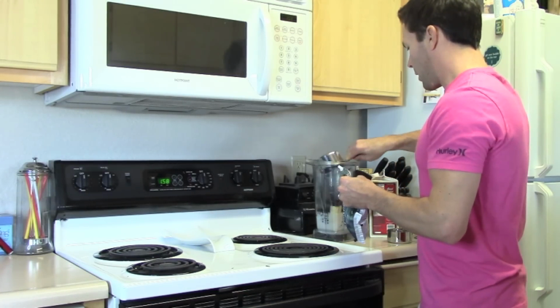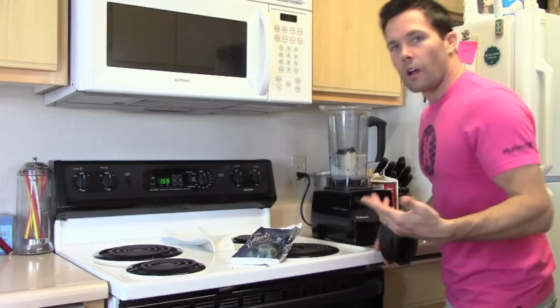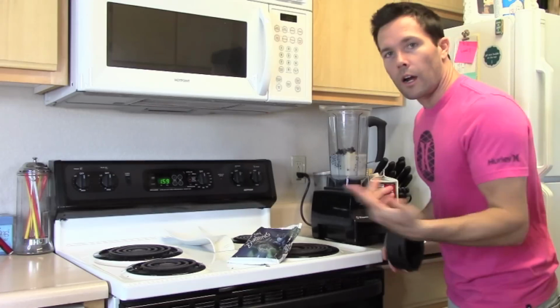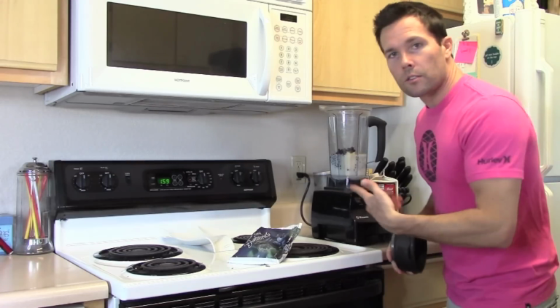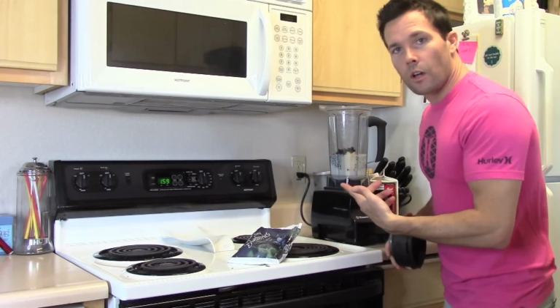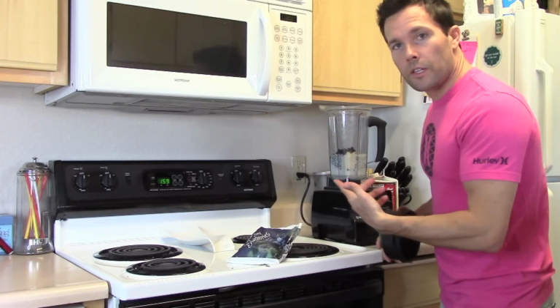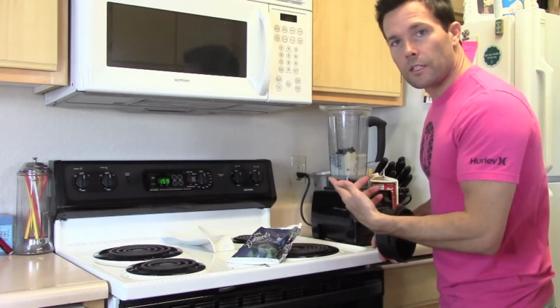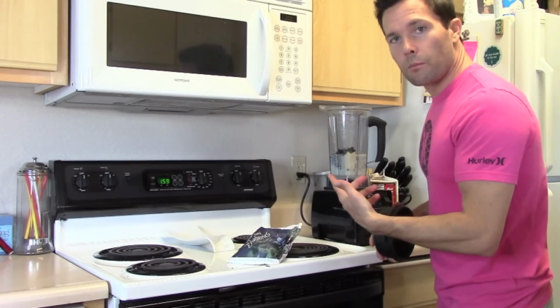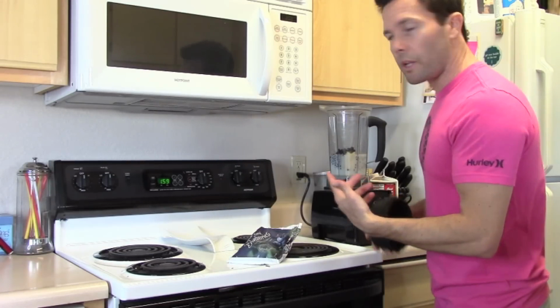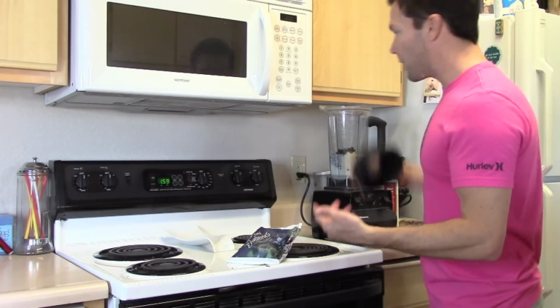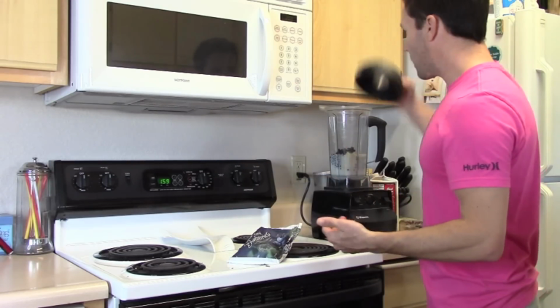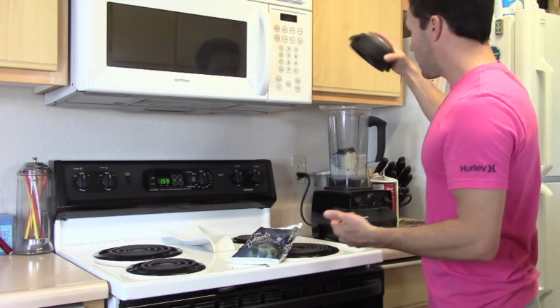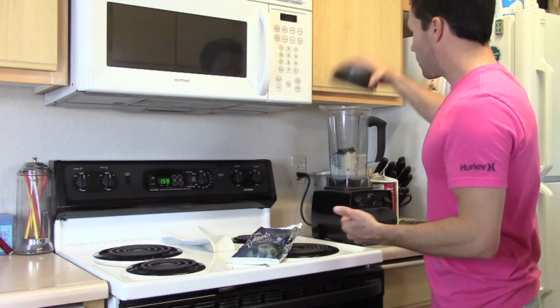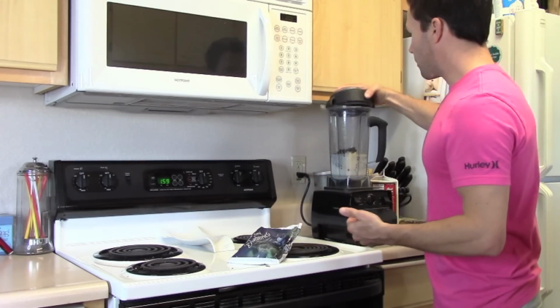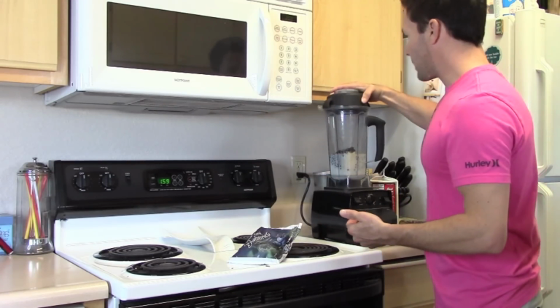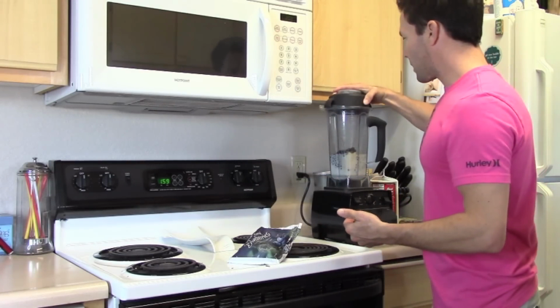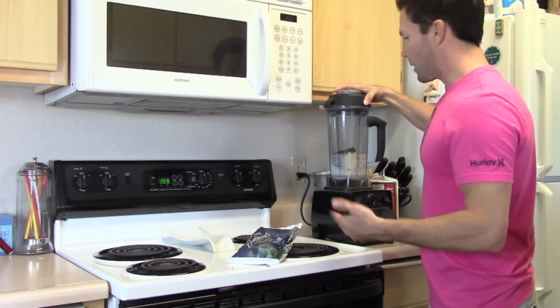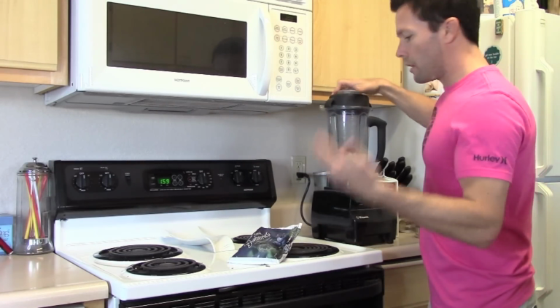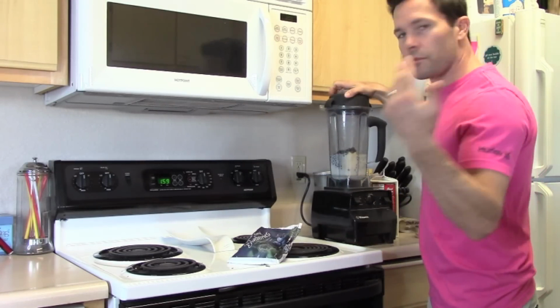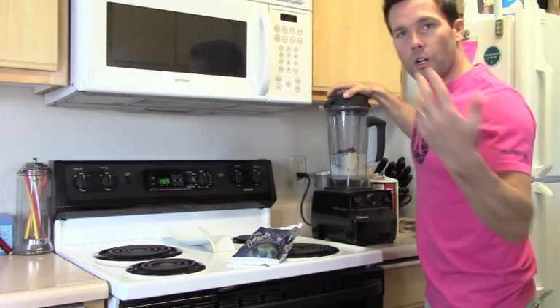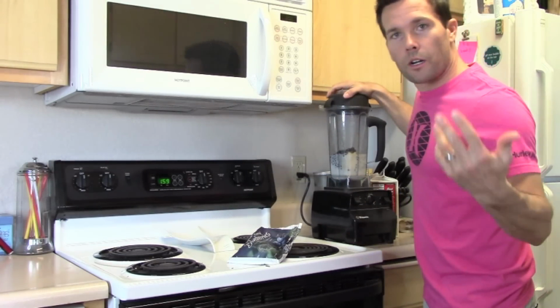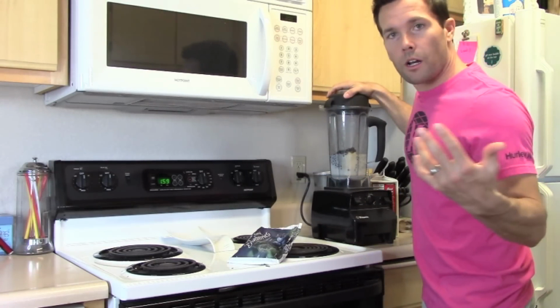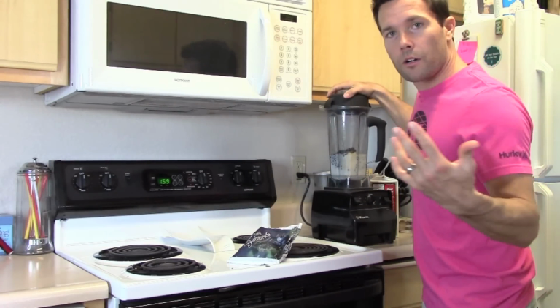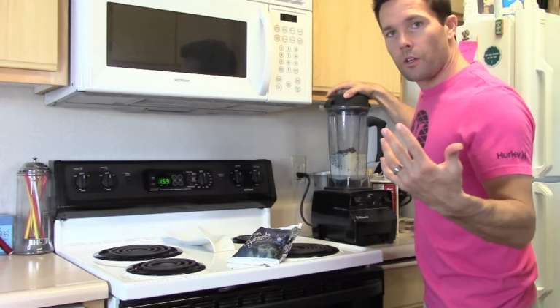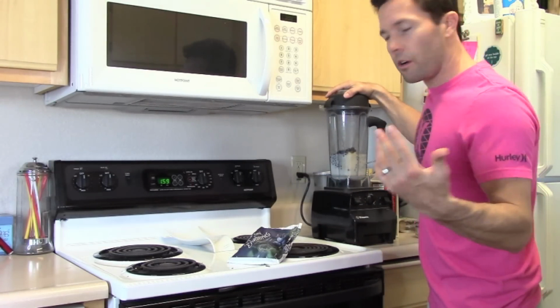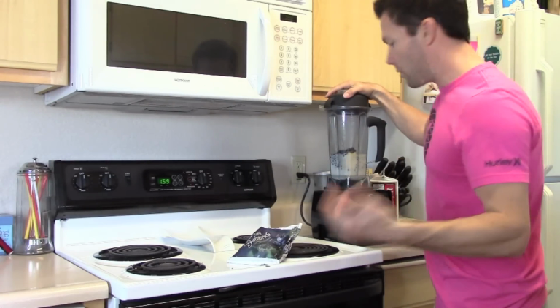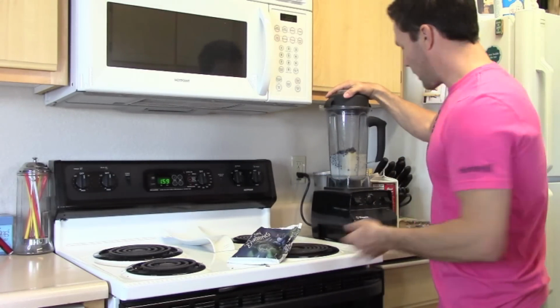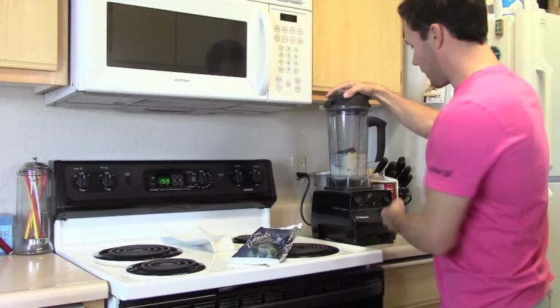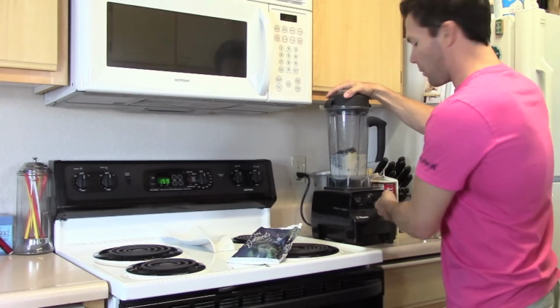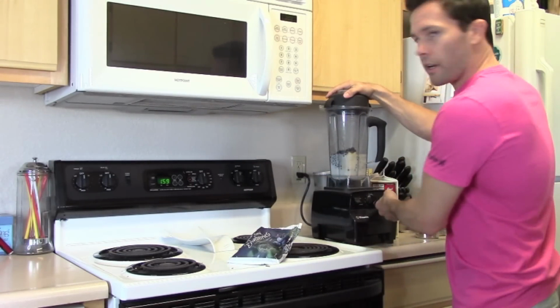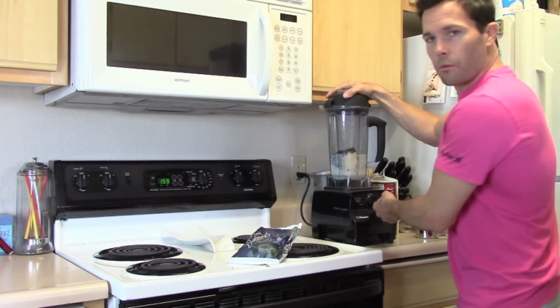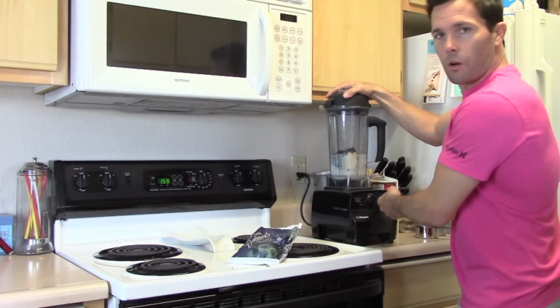Alright, so everything's in the blender. Basically turn it on and go, and you're ready to roll.